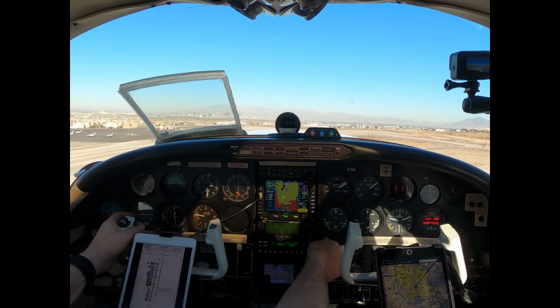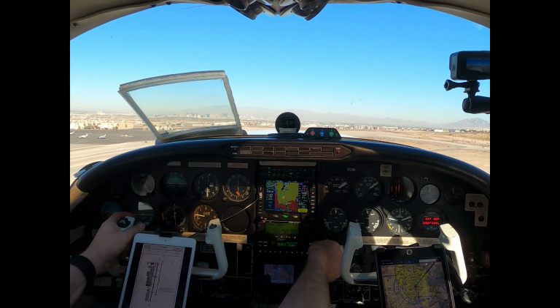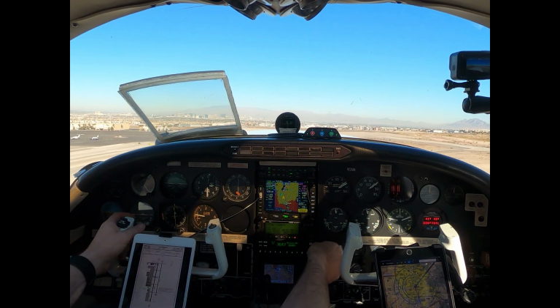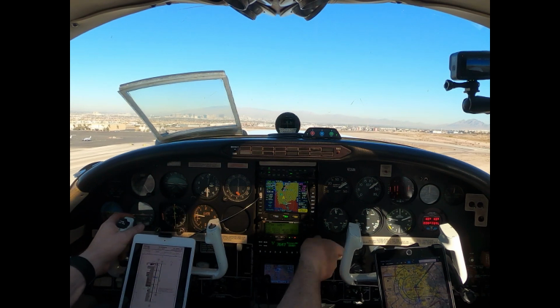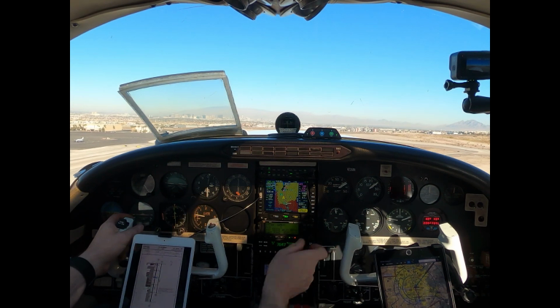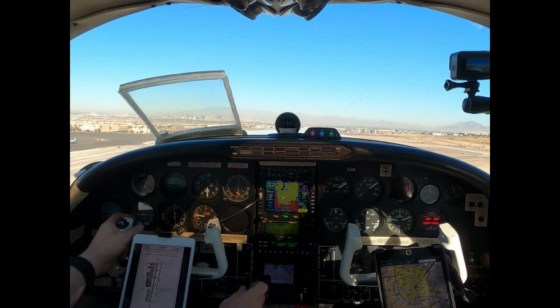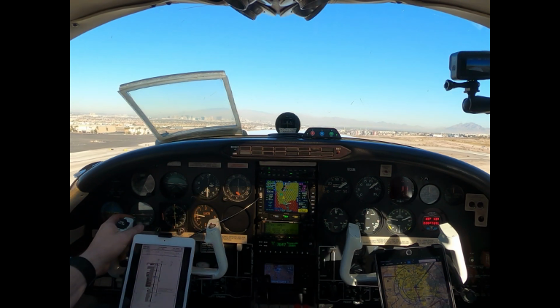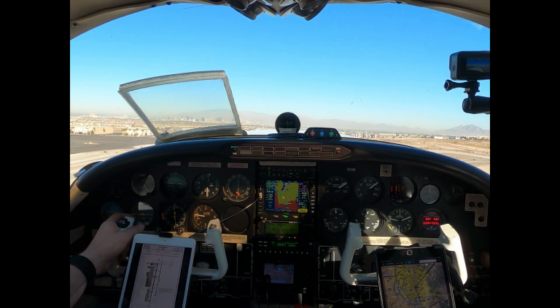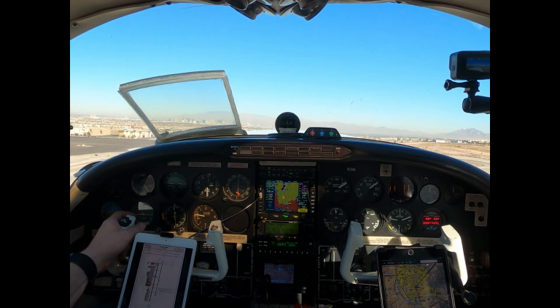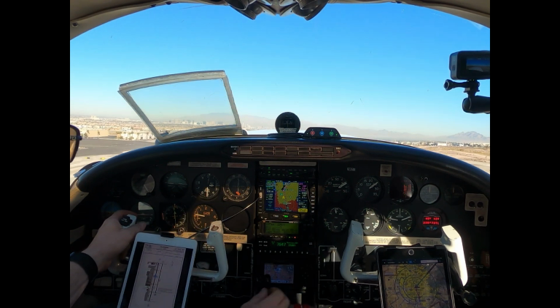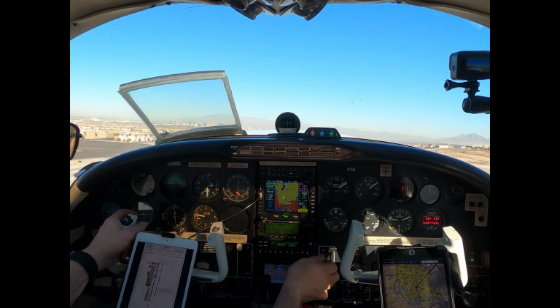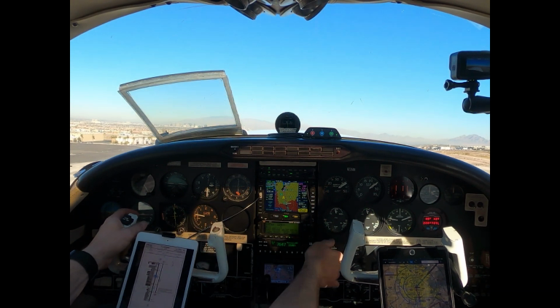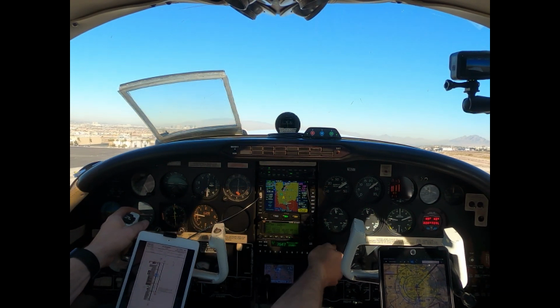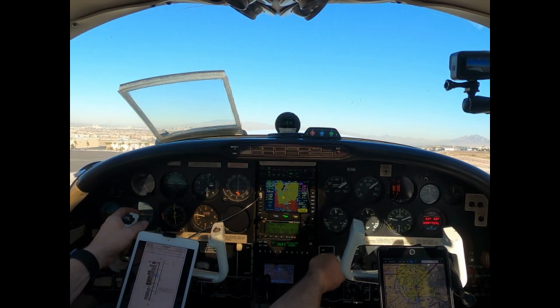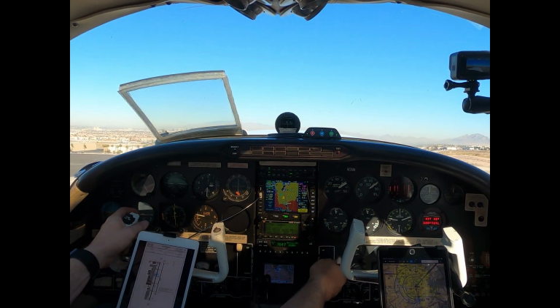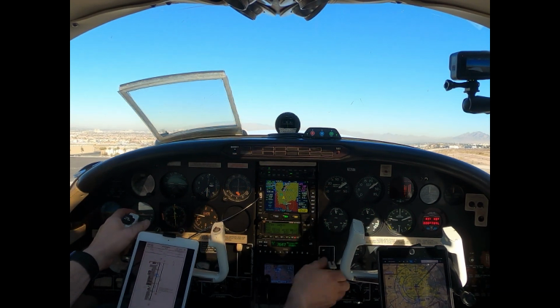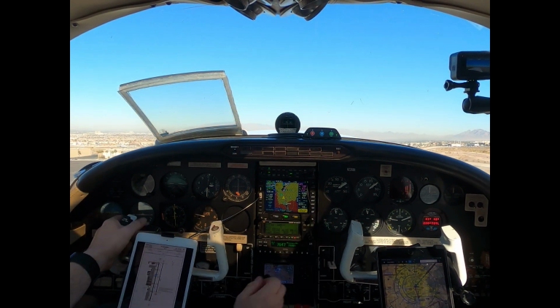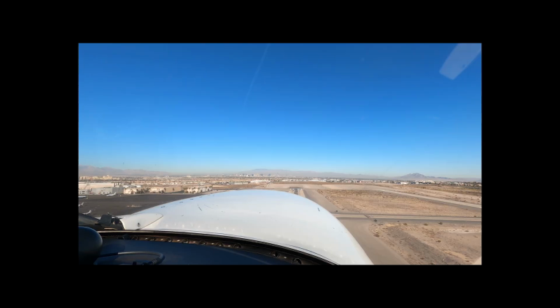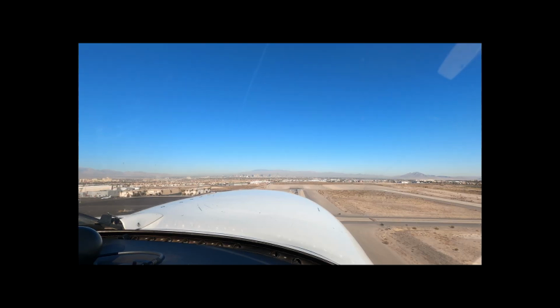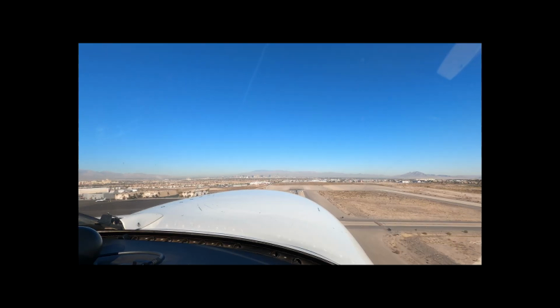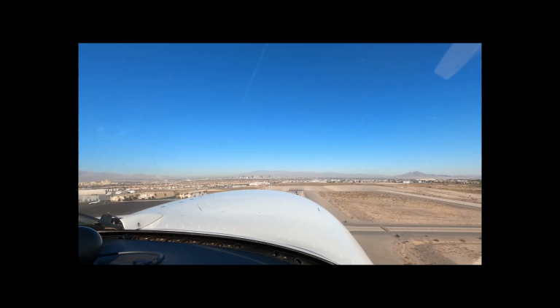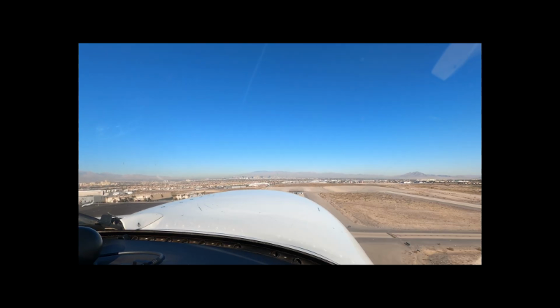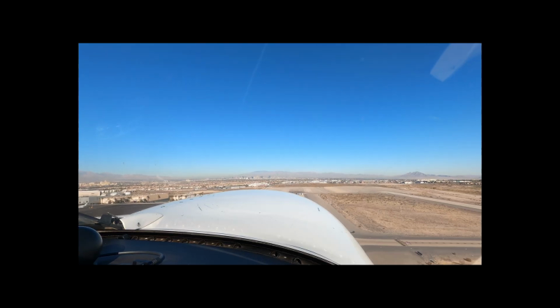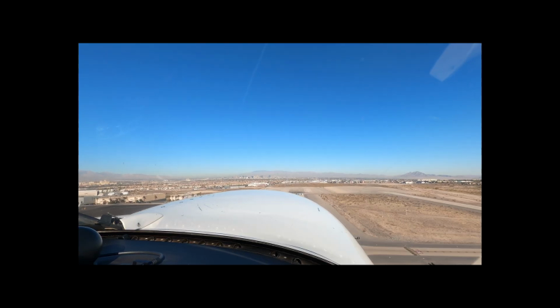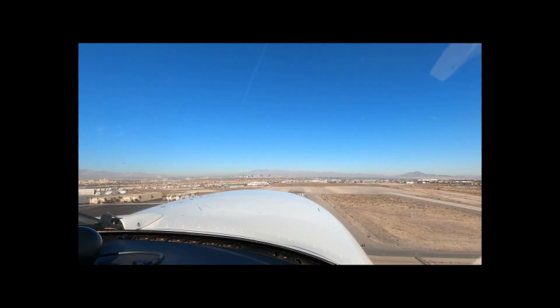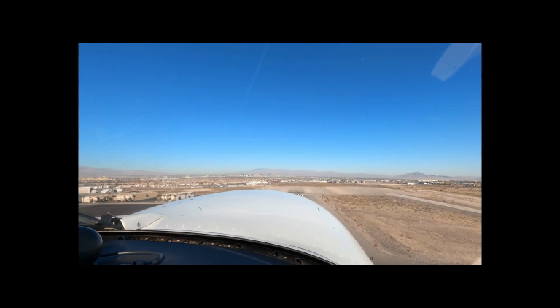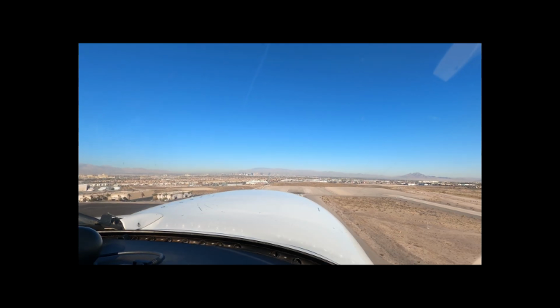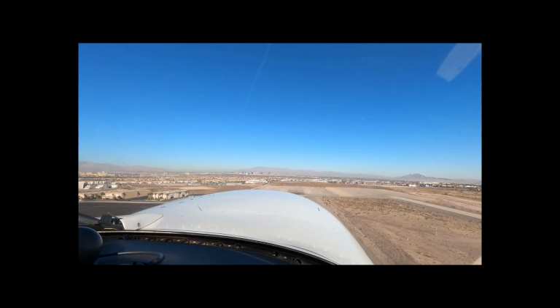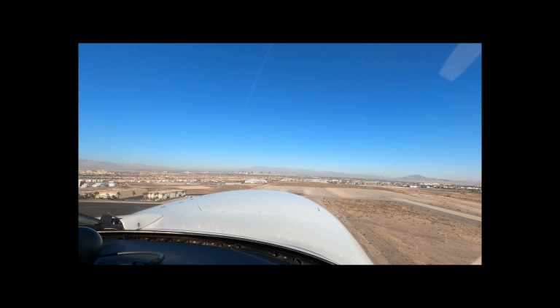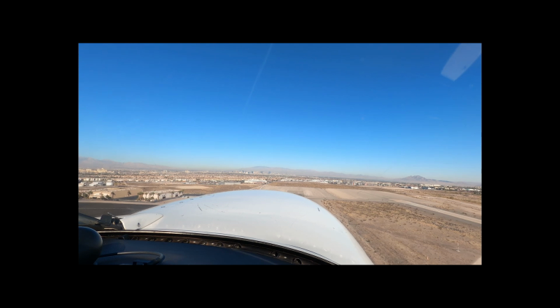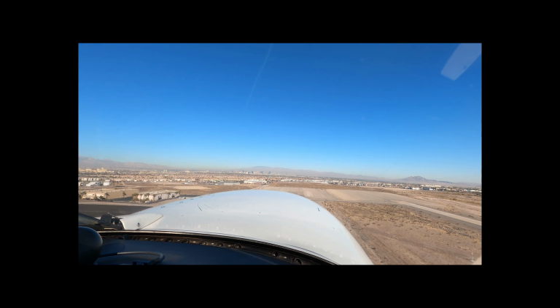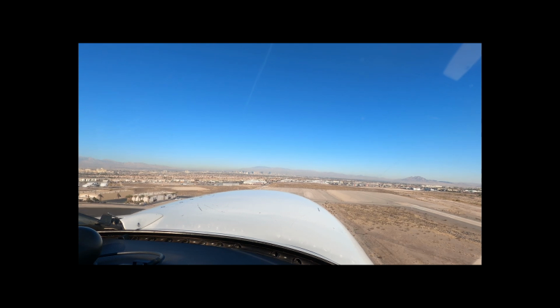Archer 894, continue on downwind, I'll call your base. Continue on downwind, you'll call the base, 894.